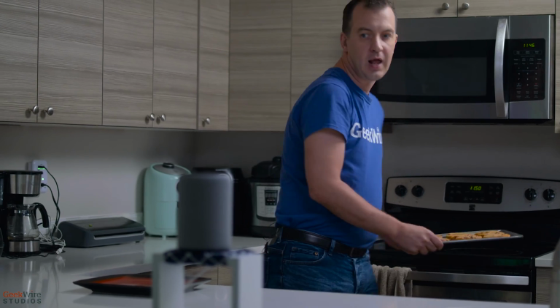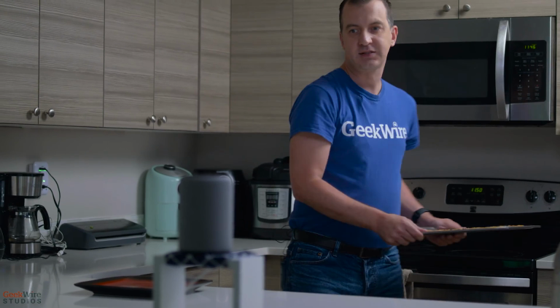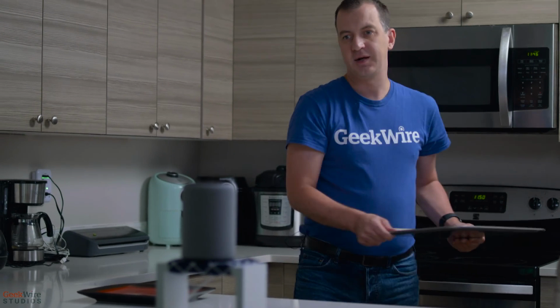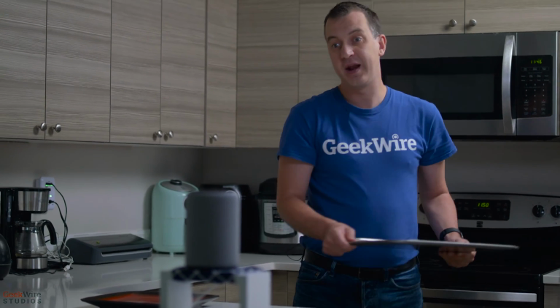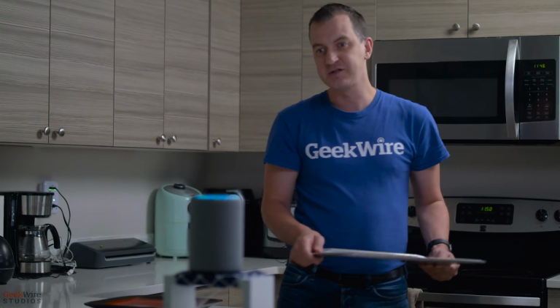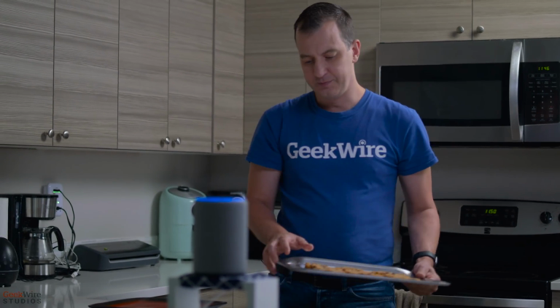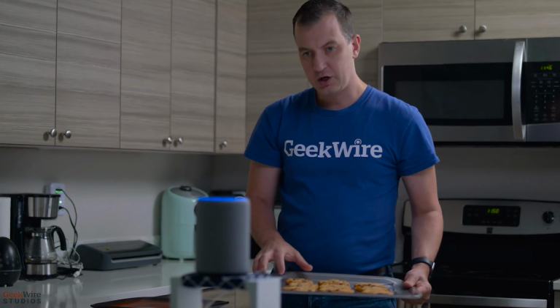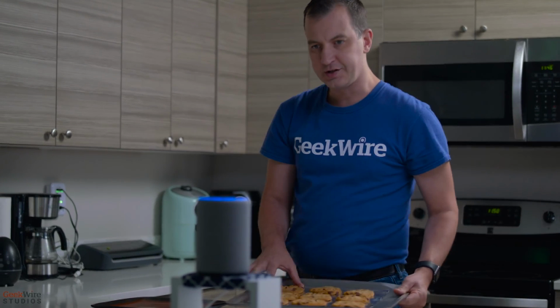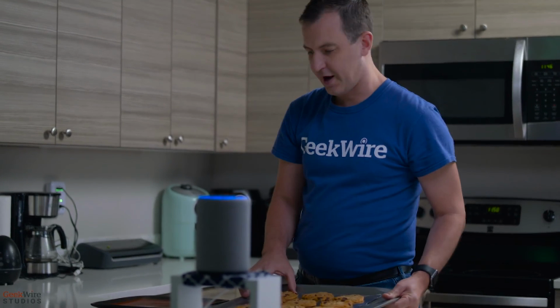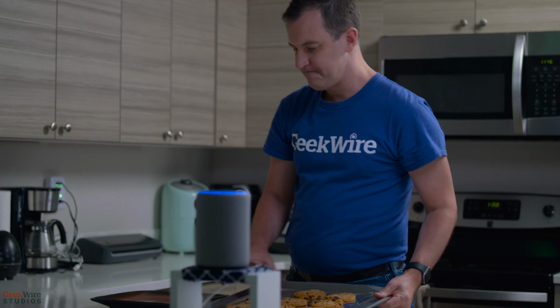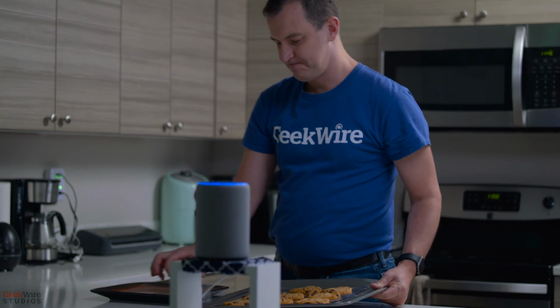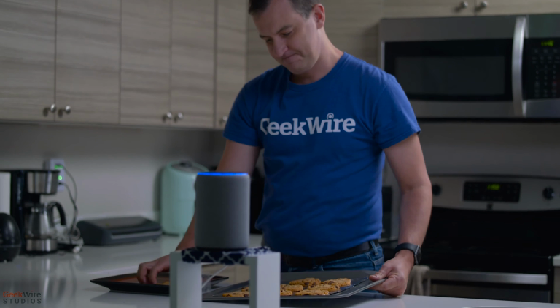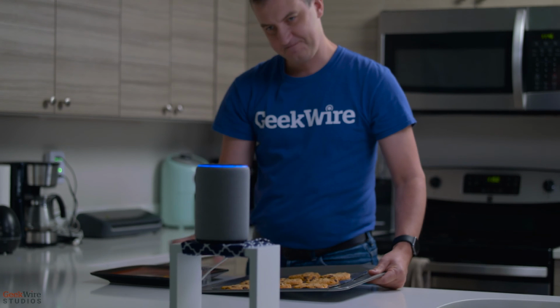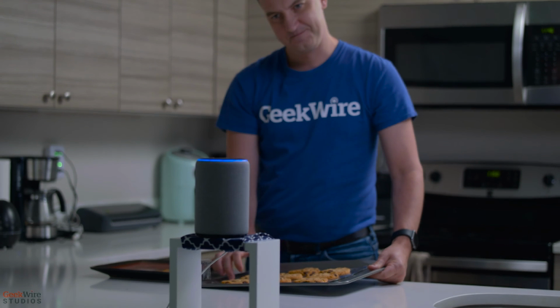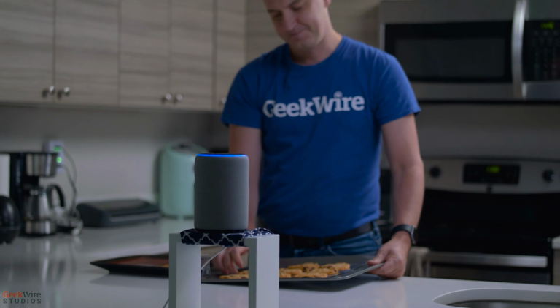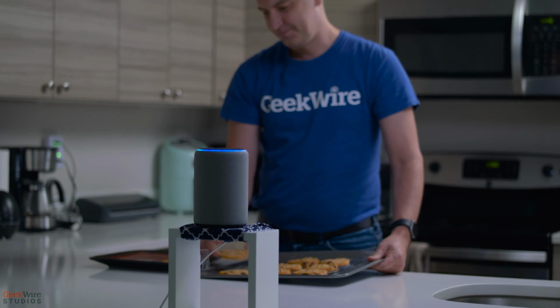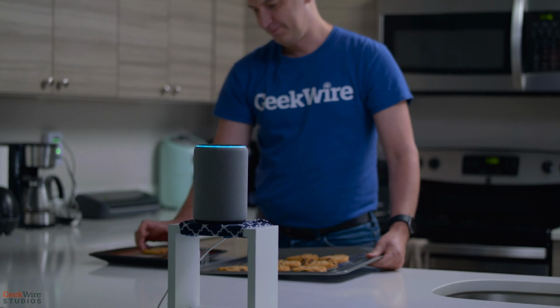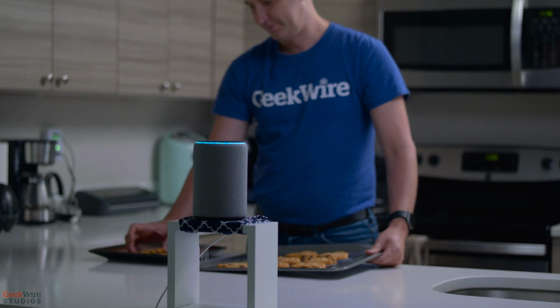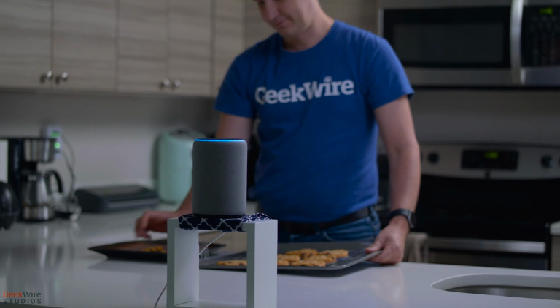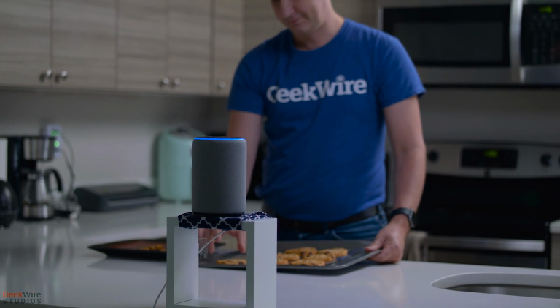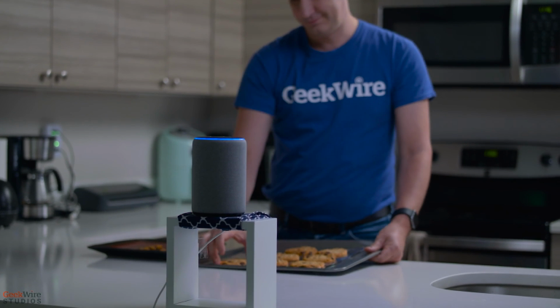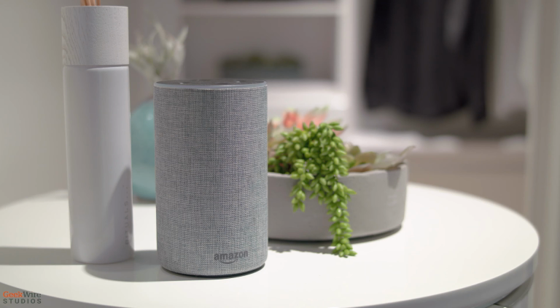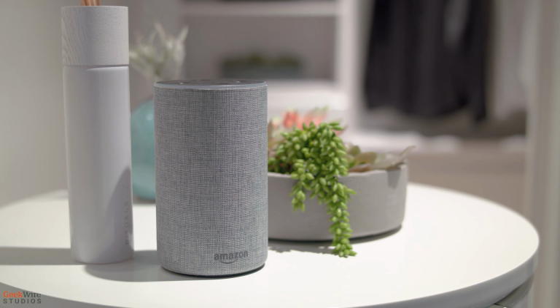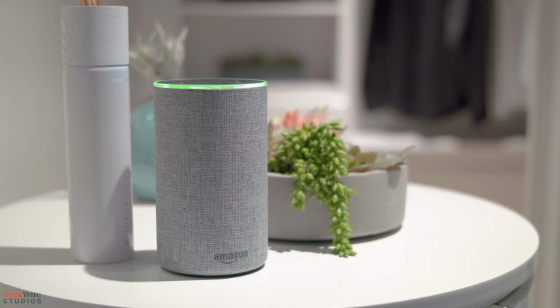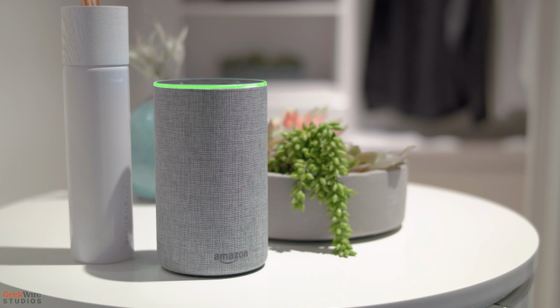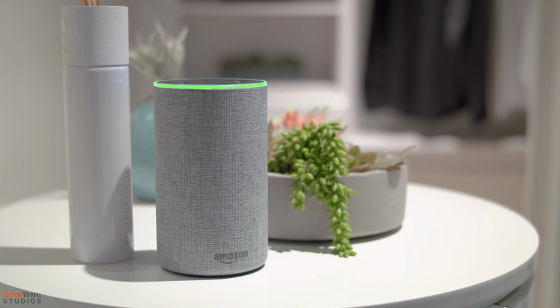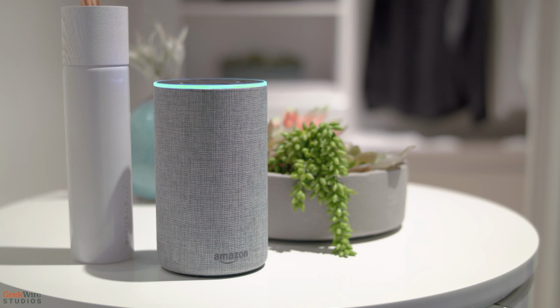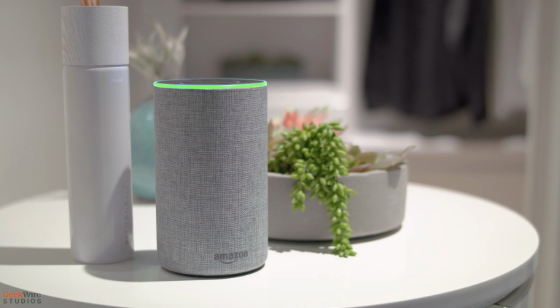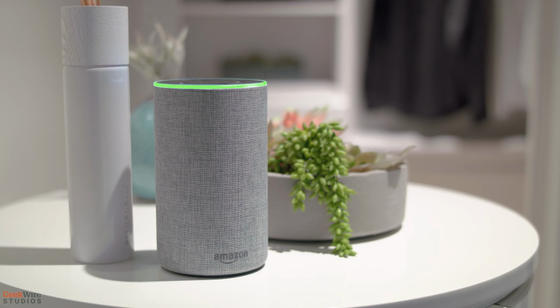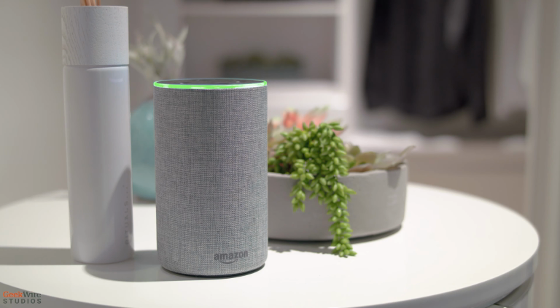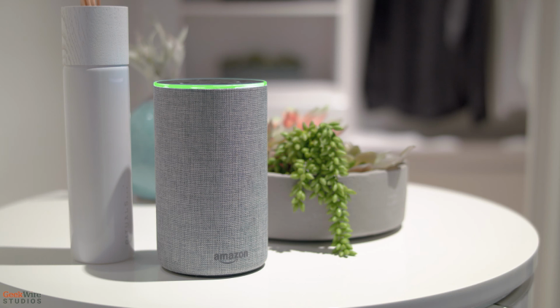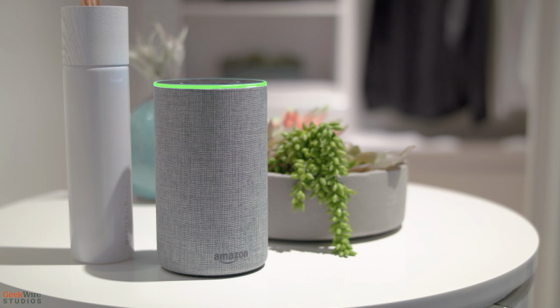Alexa, announce, cookies are done. Announcing. Cookies are done.